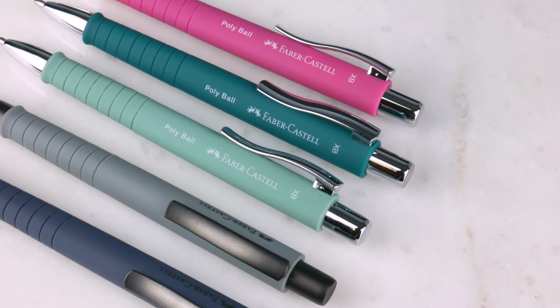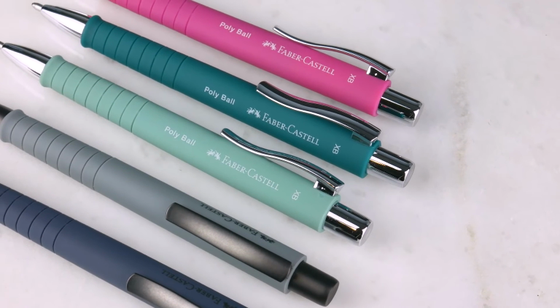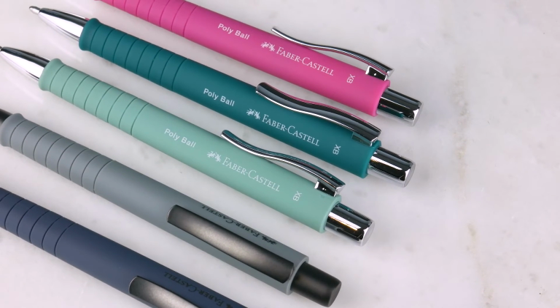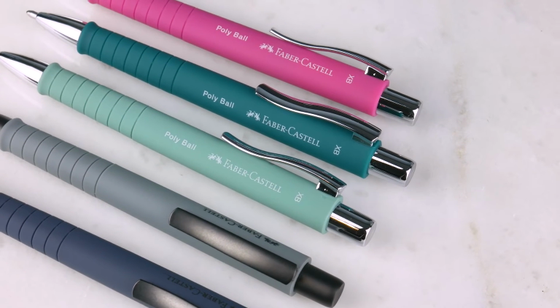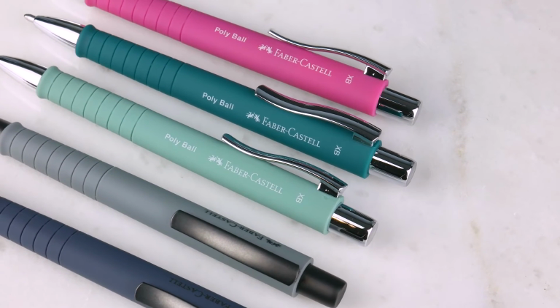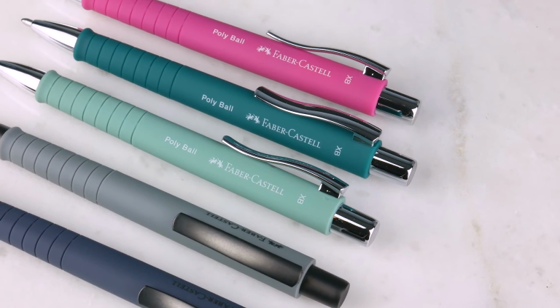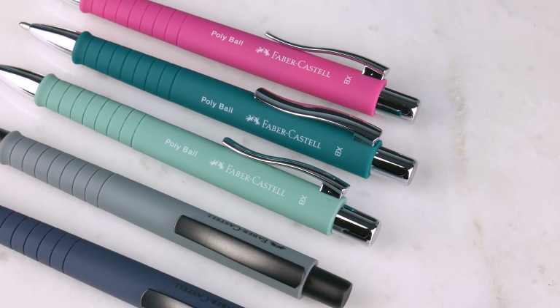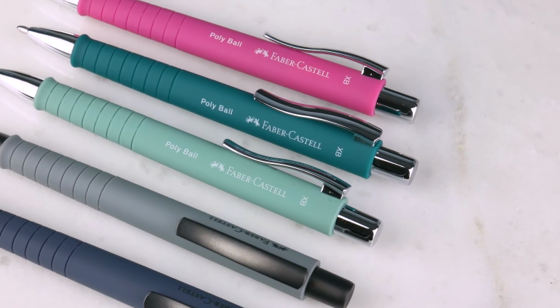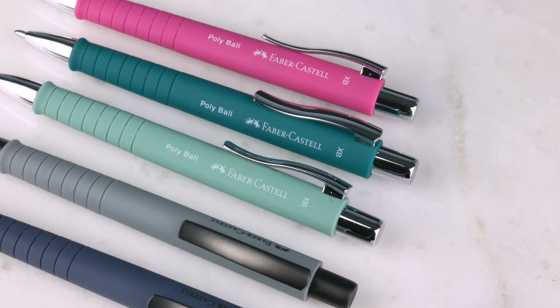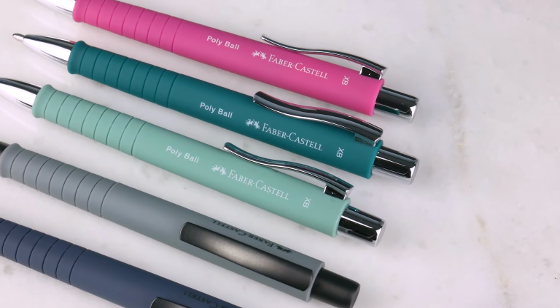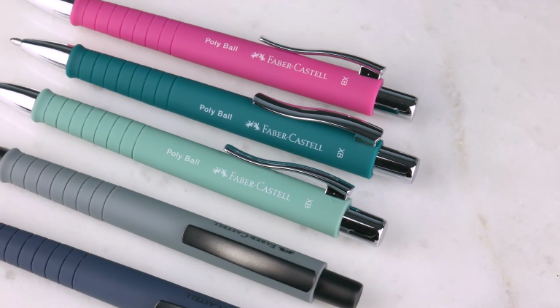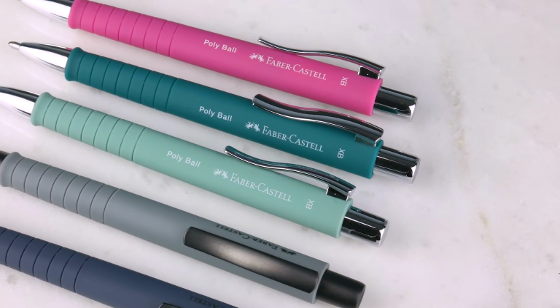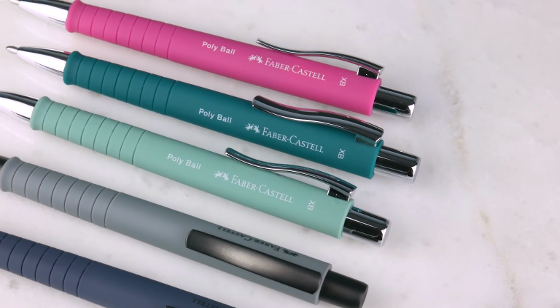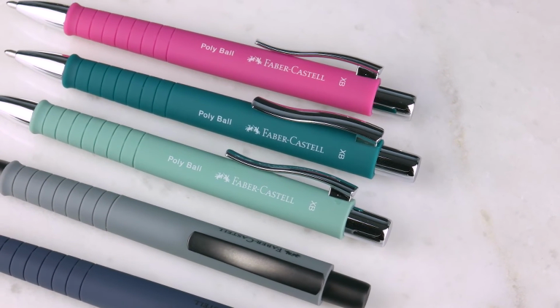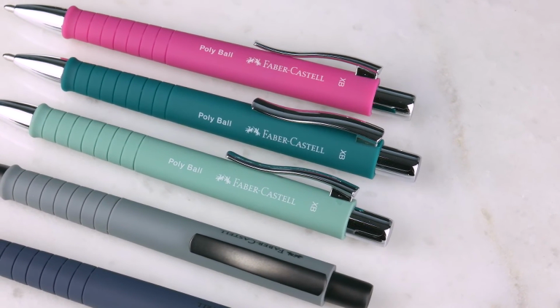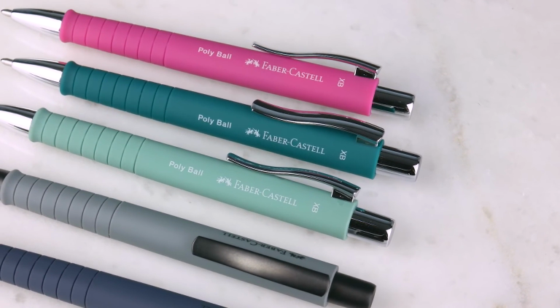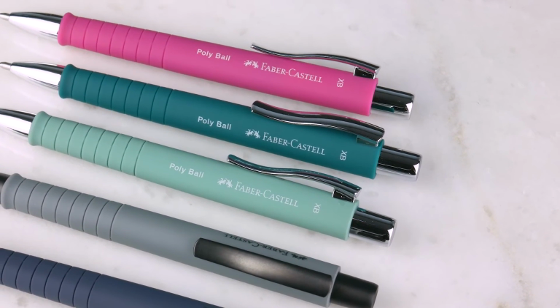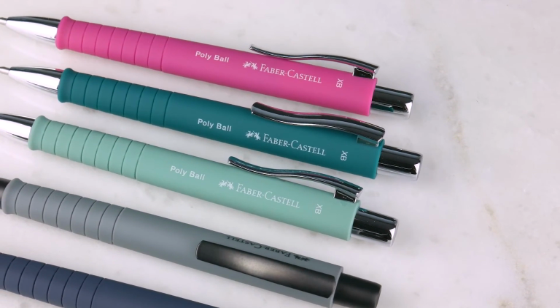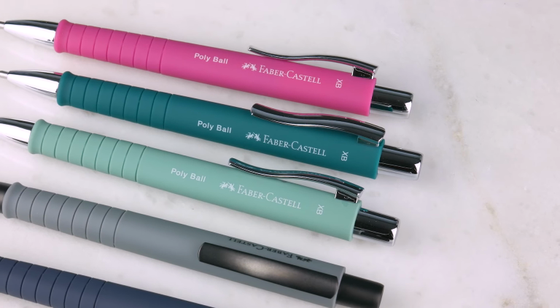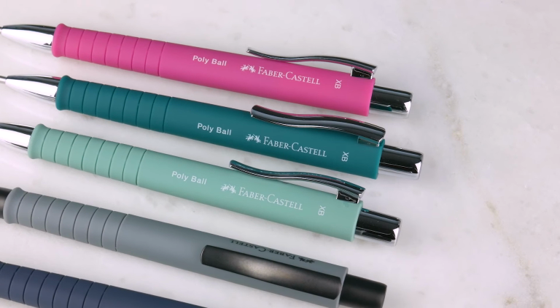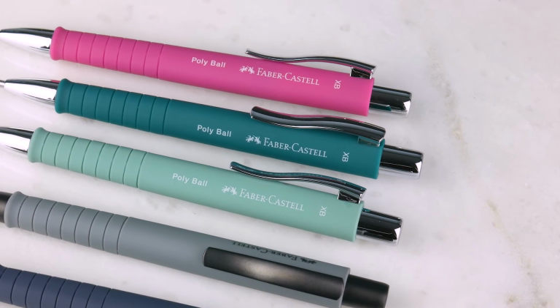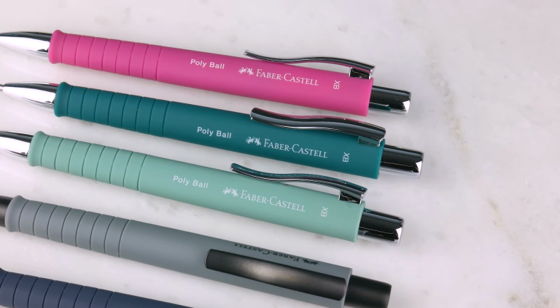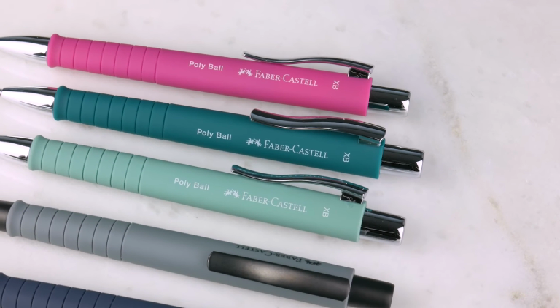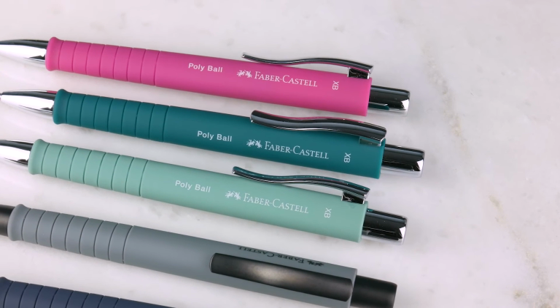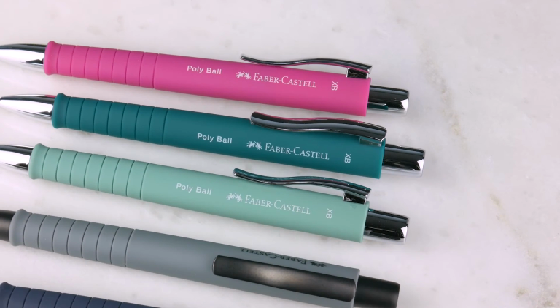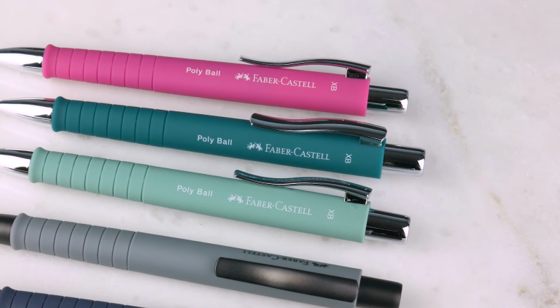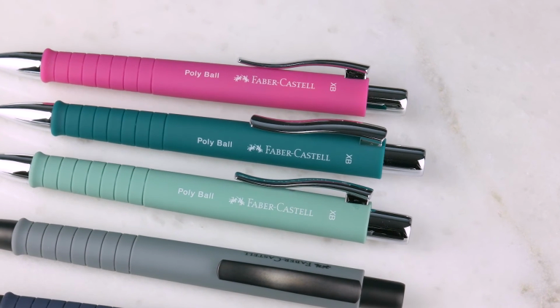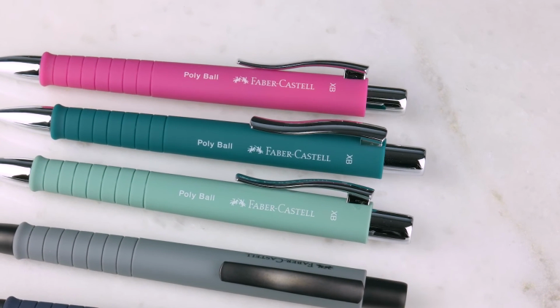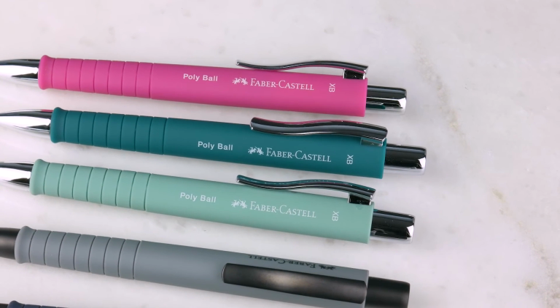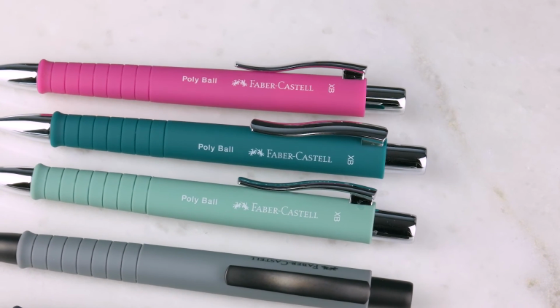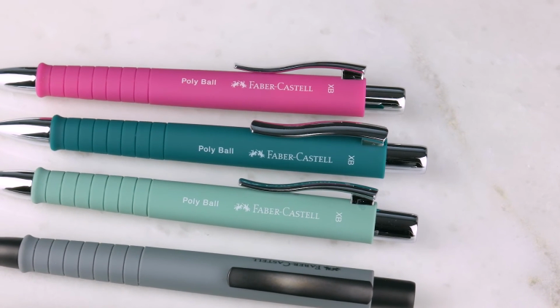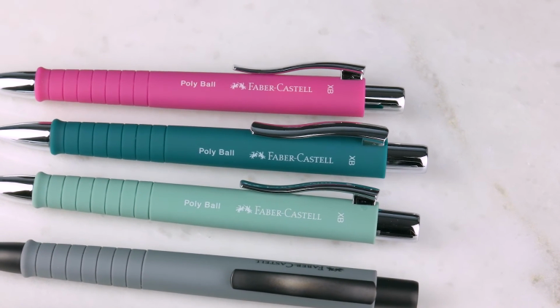The two colors that didn't come in — they're coming. They just haven't arrived. They haven't been discontinued.